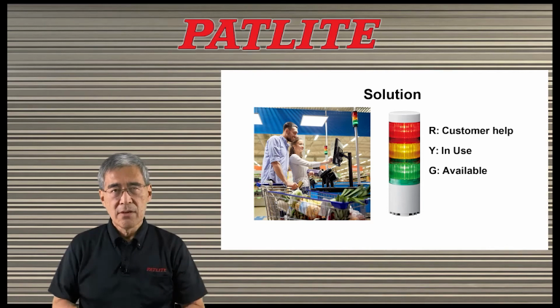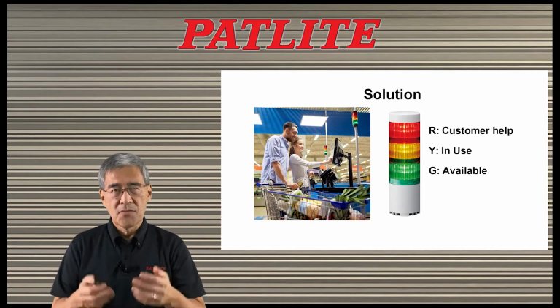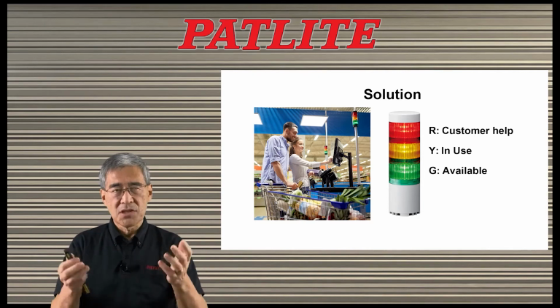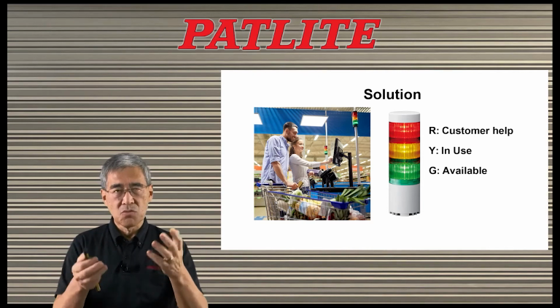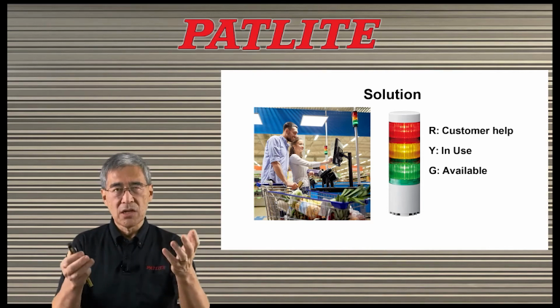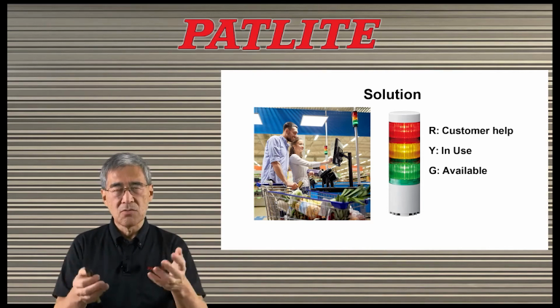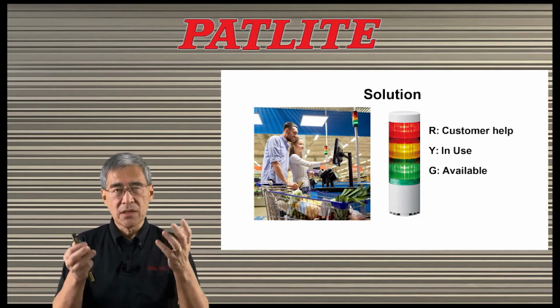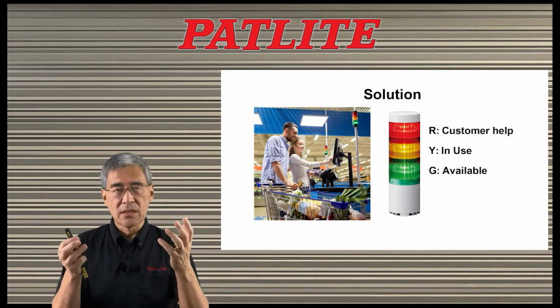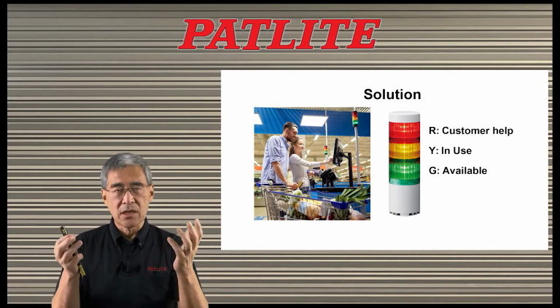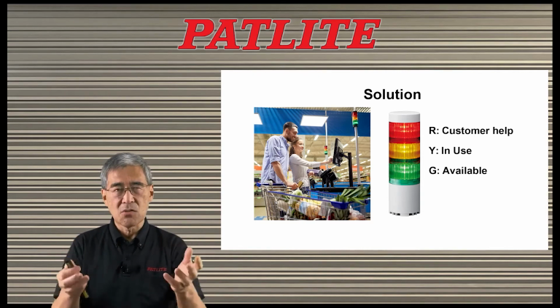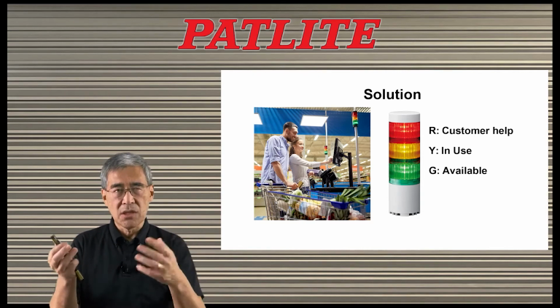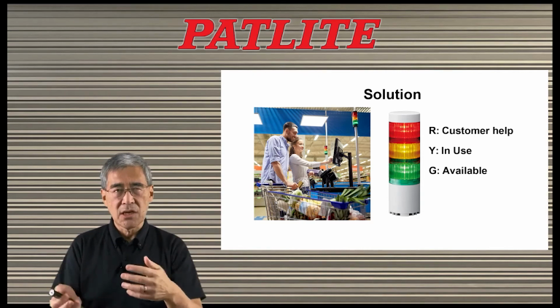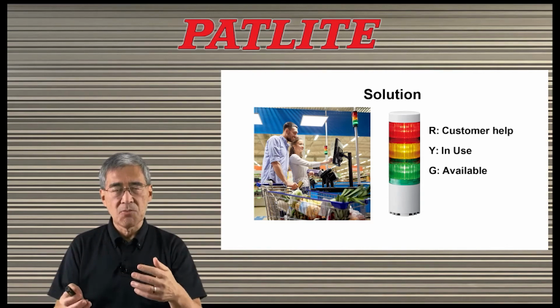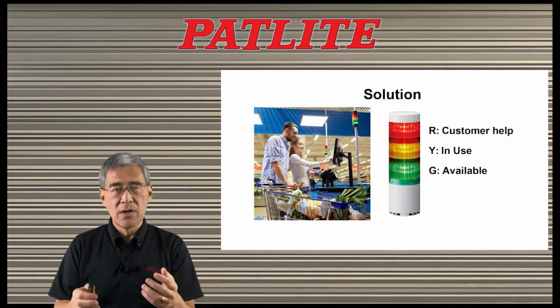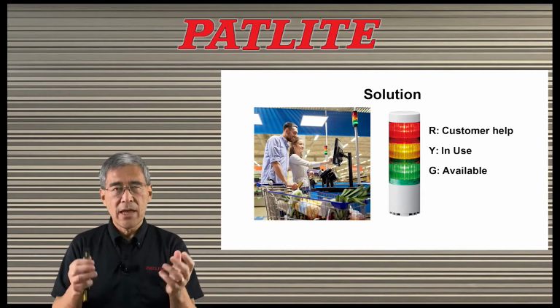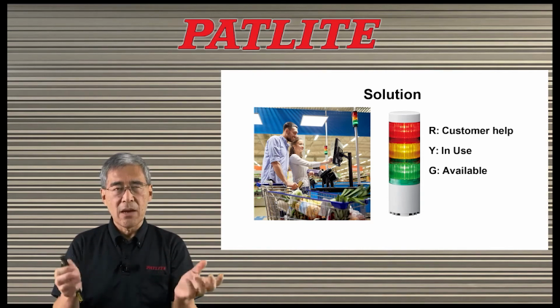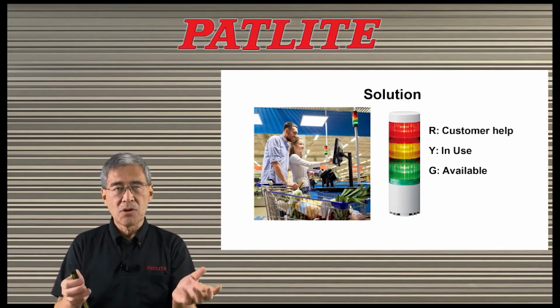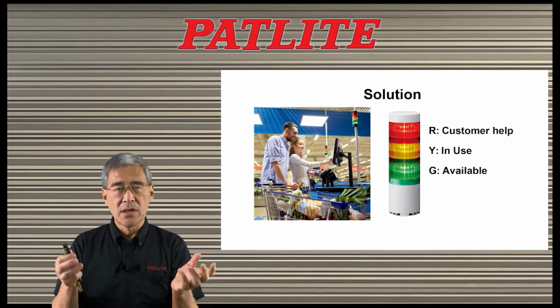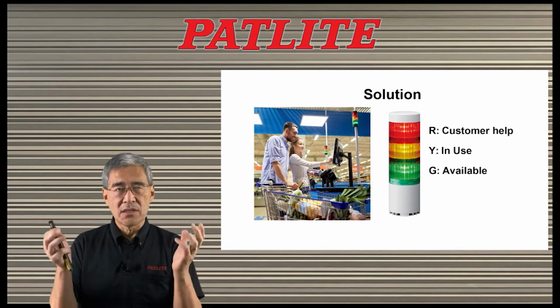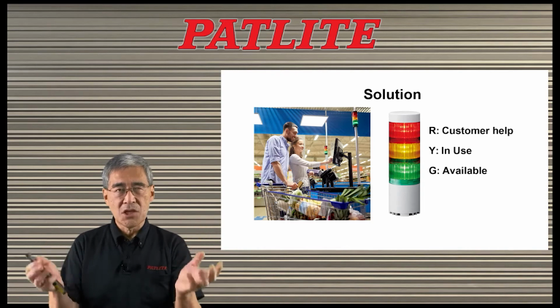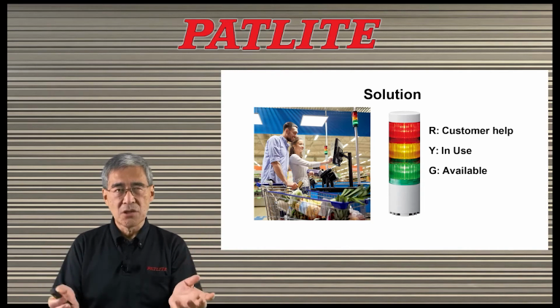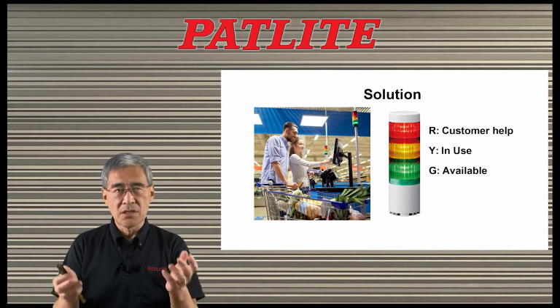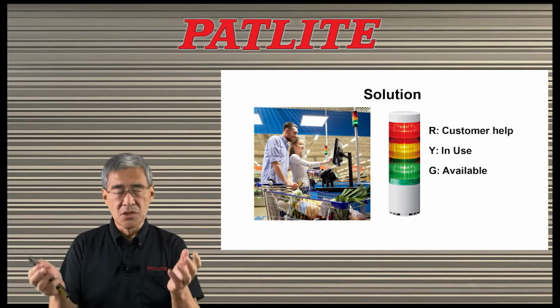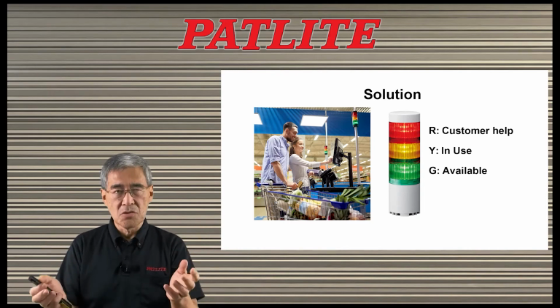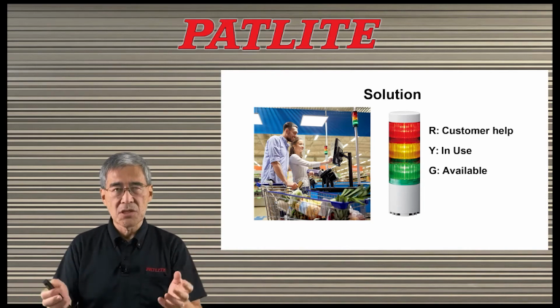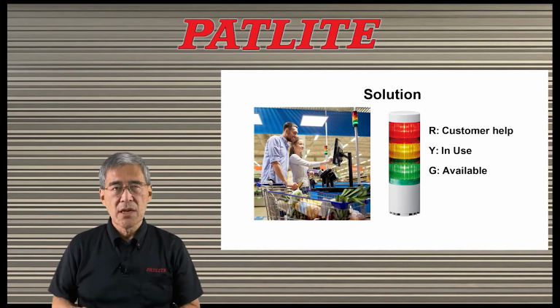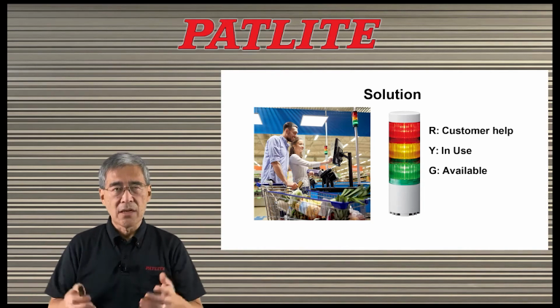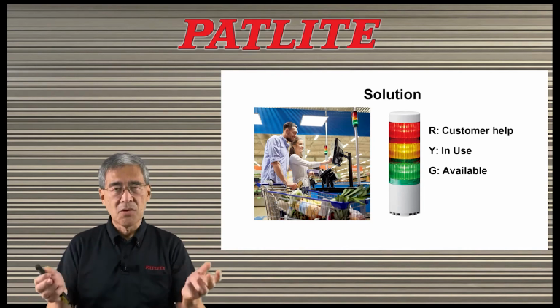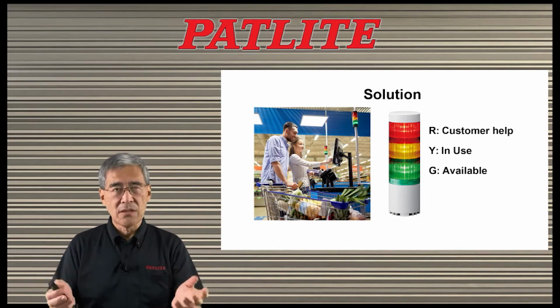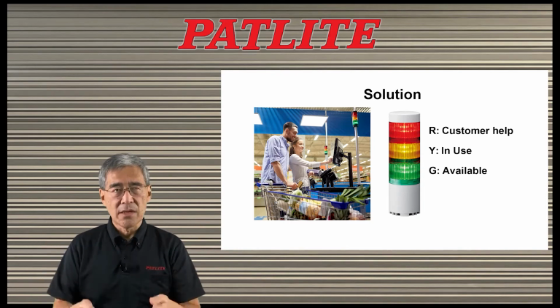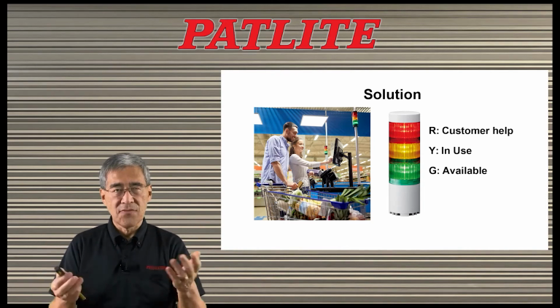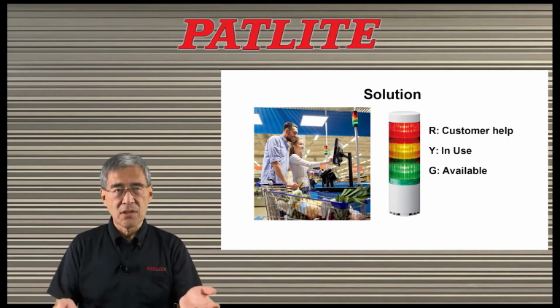For instance, red could mean that the customer needs help, amber that the station is in use, and green that it is available.